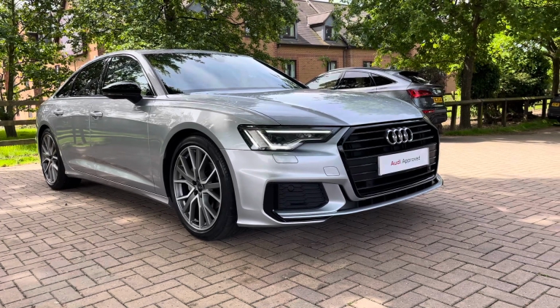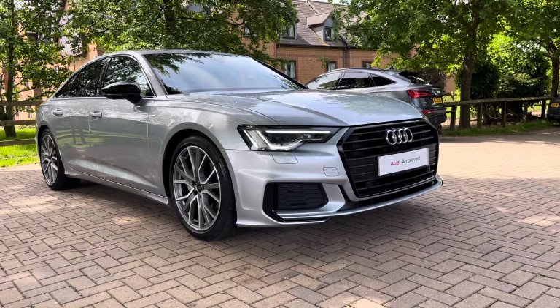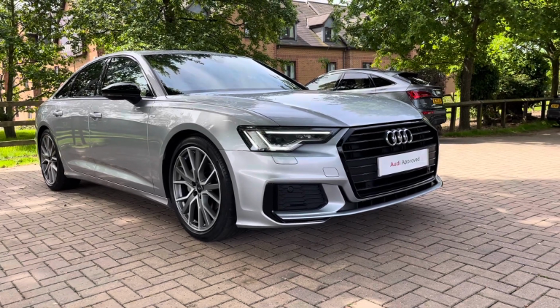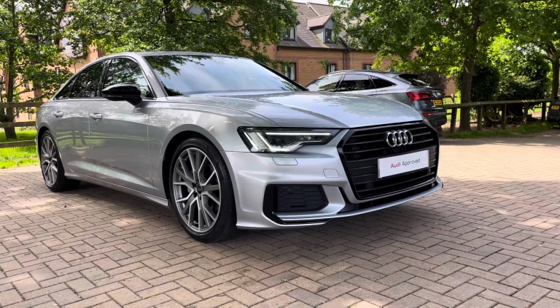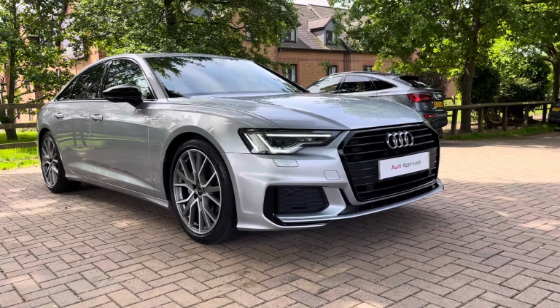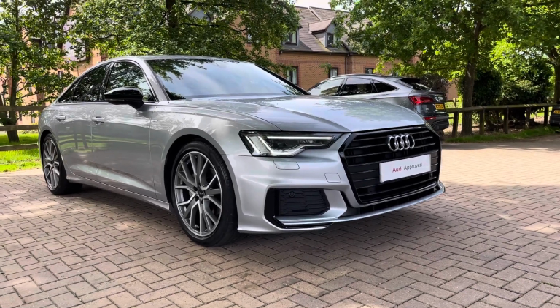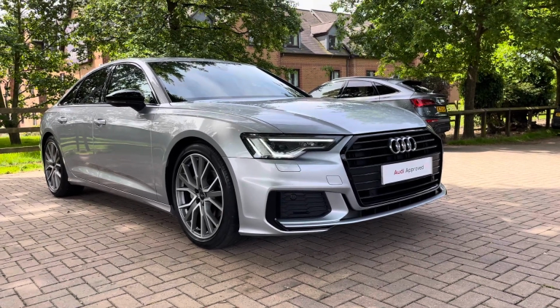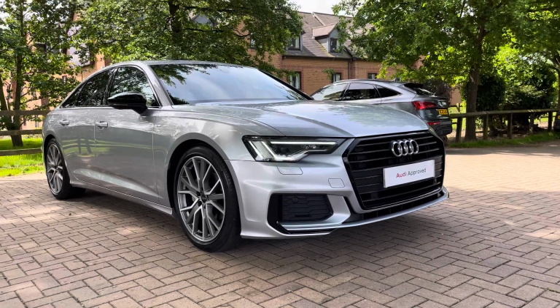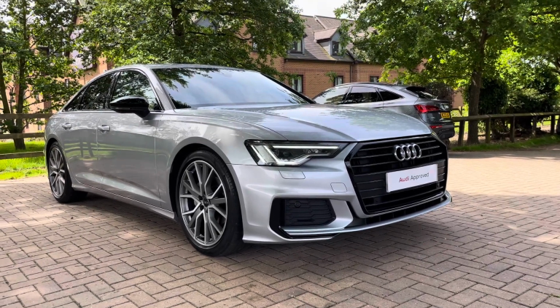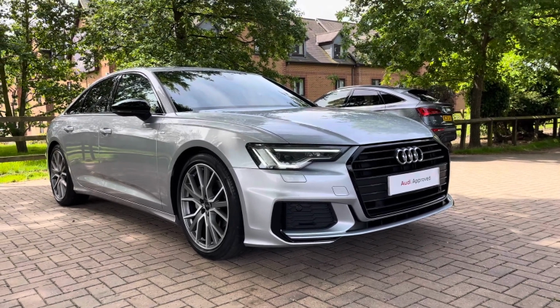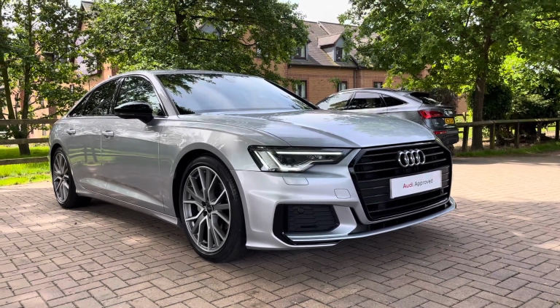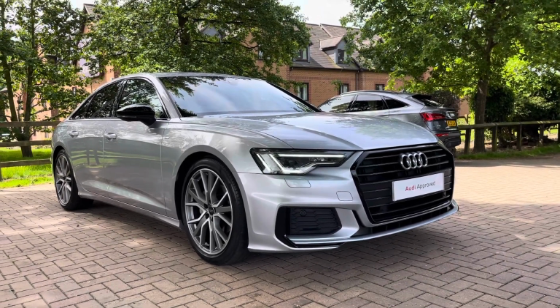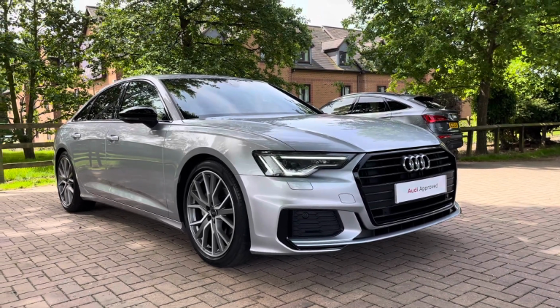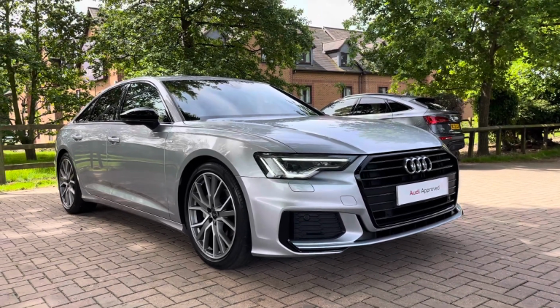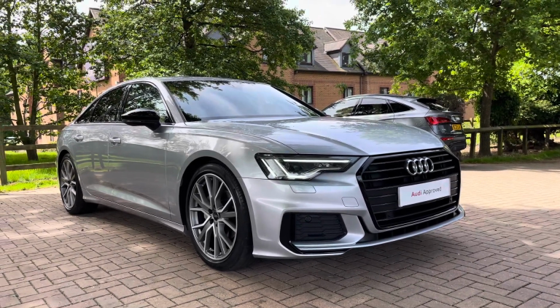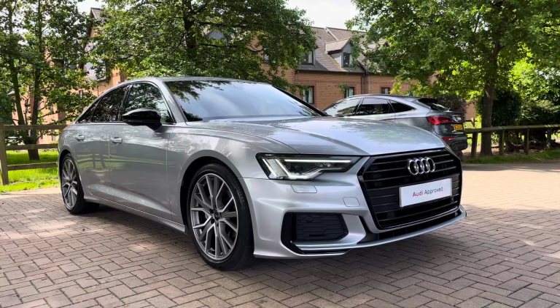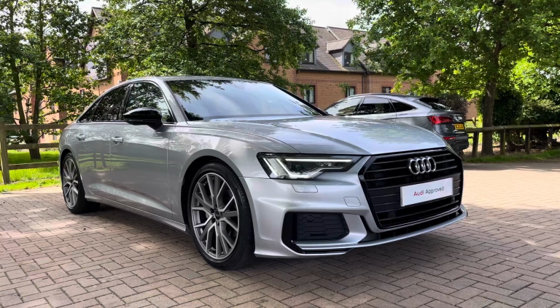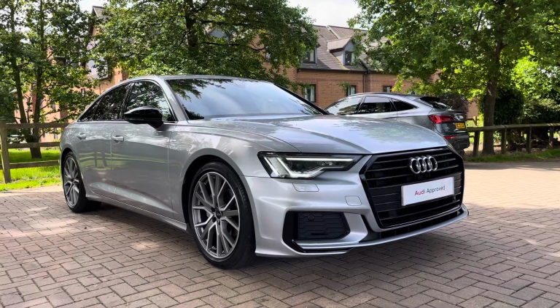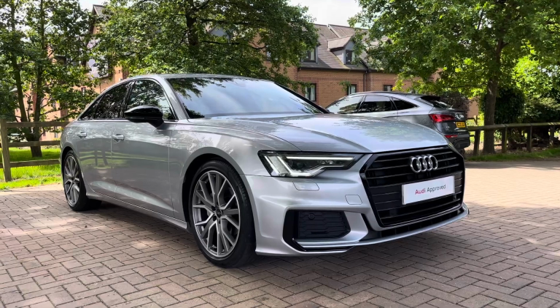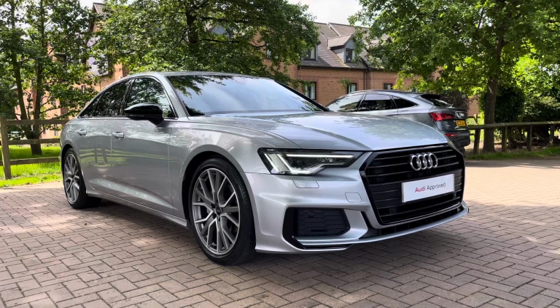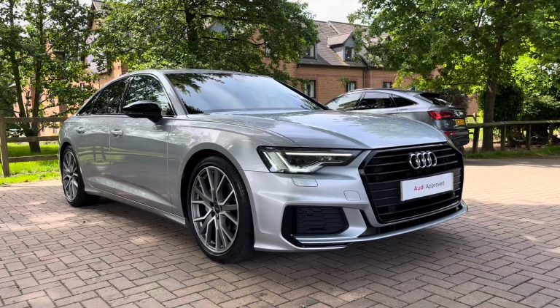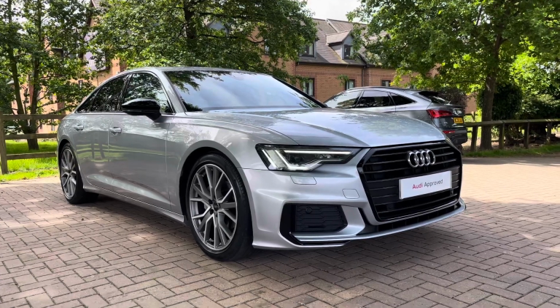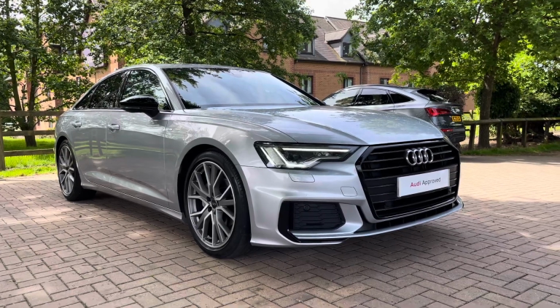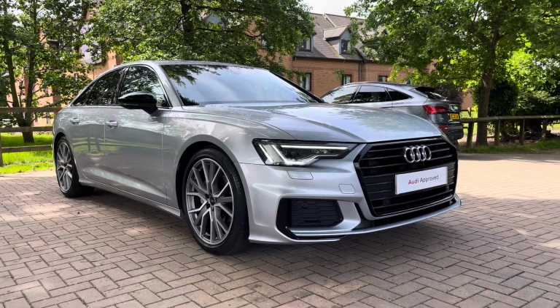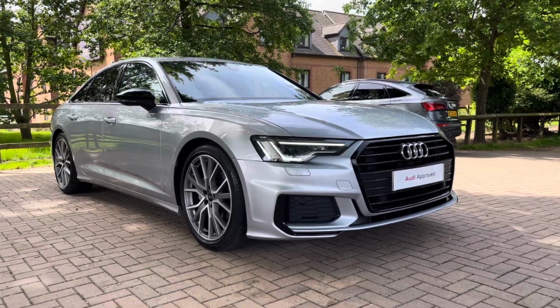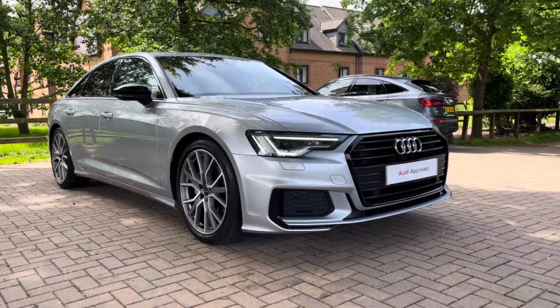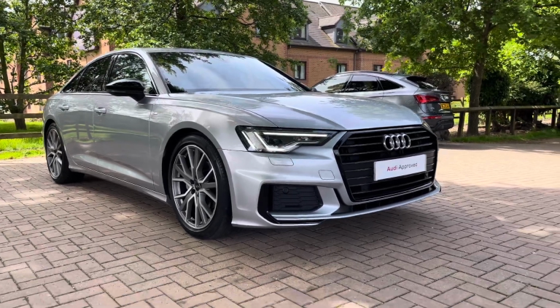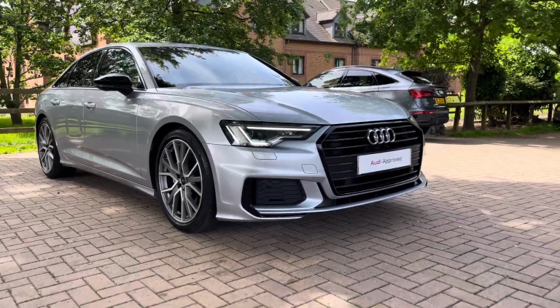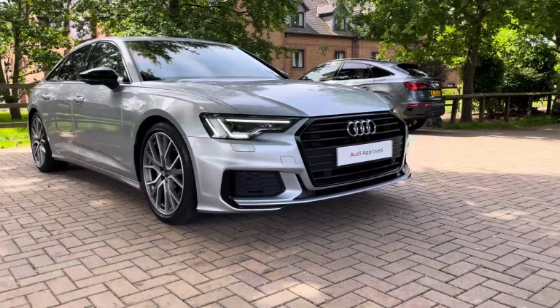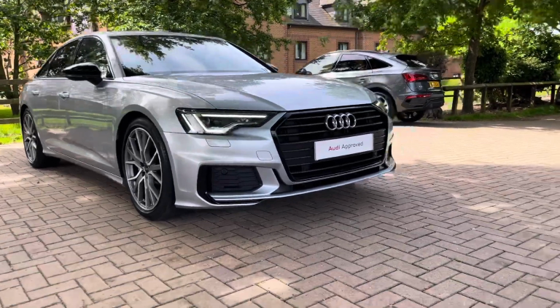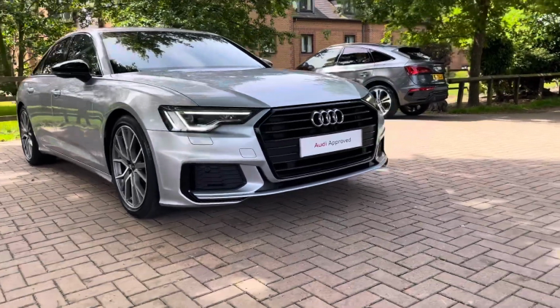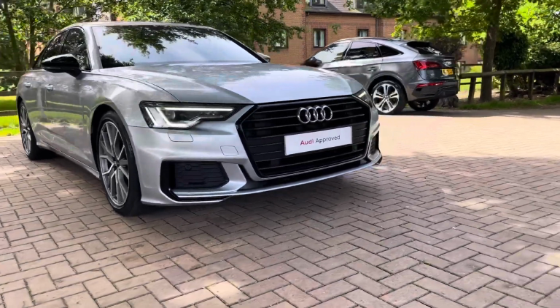For a personalised finance quote or to book a test drive, please contact our sales team and call on 01785 899 417.